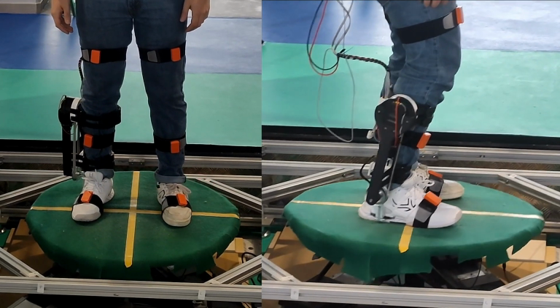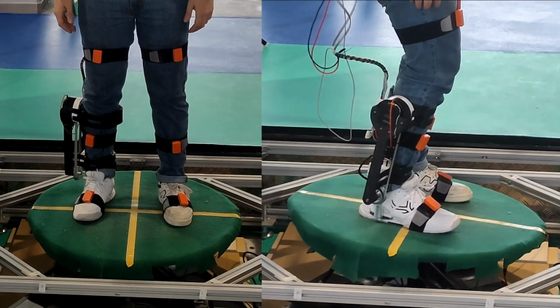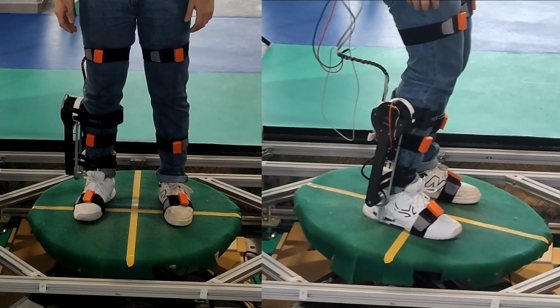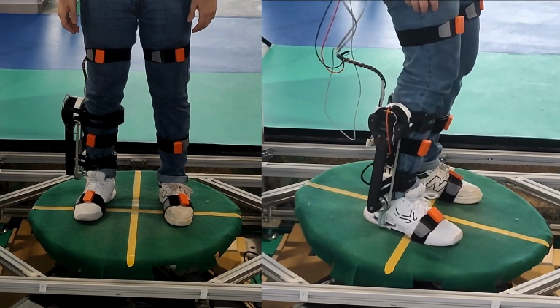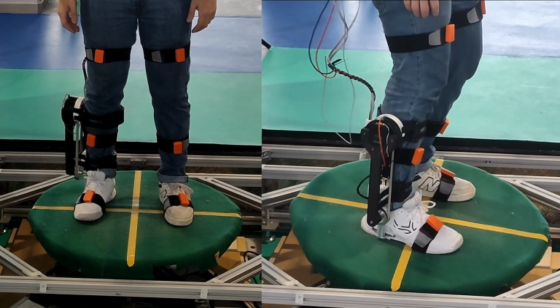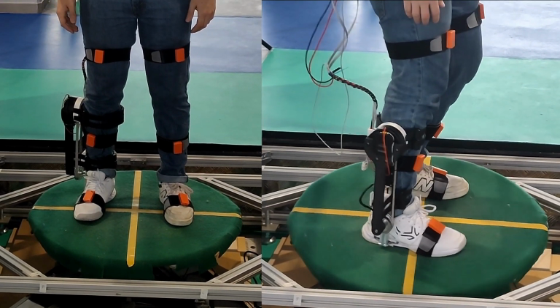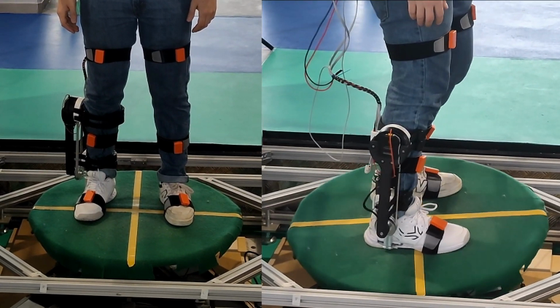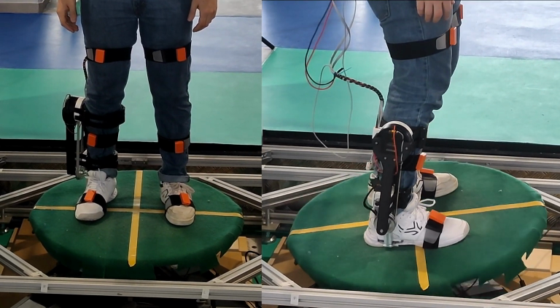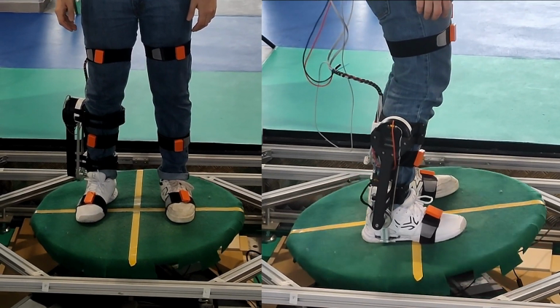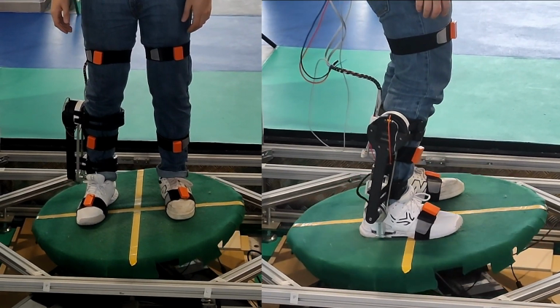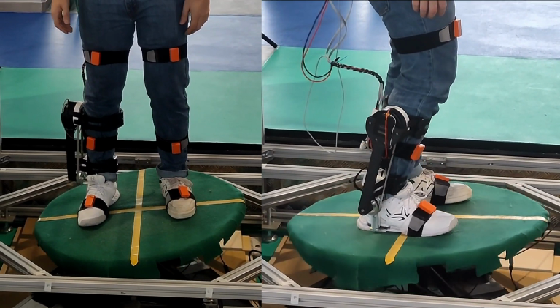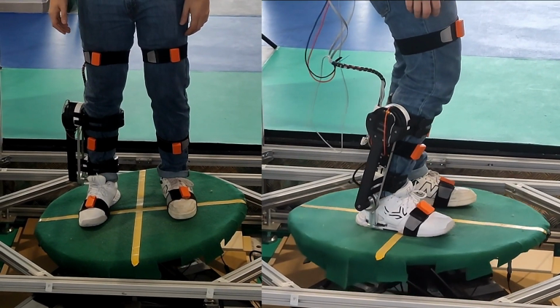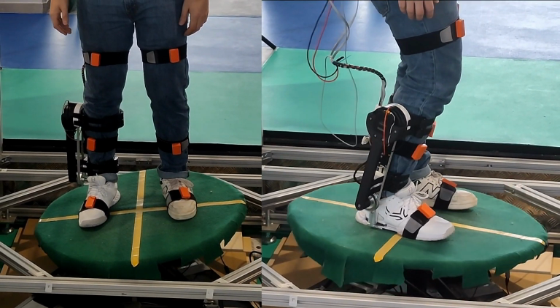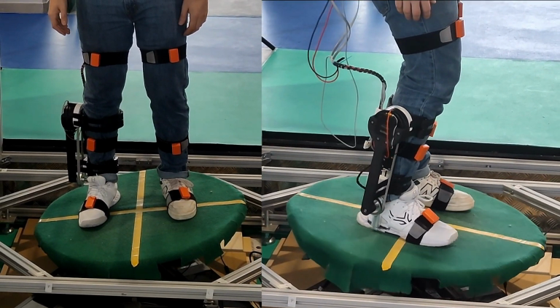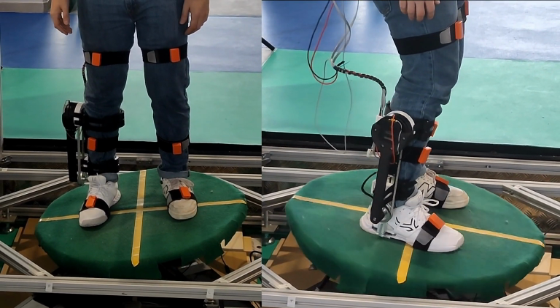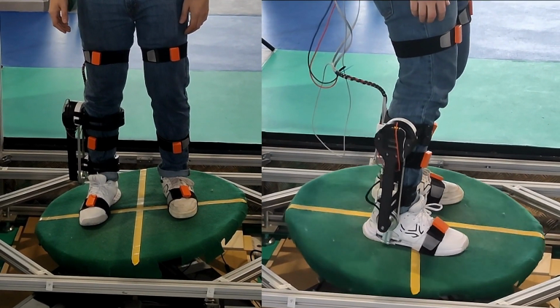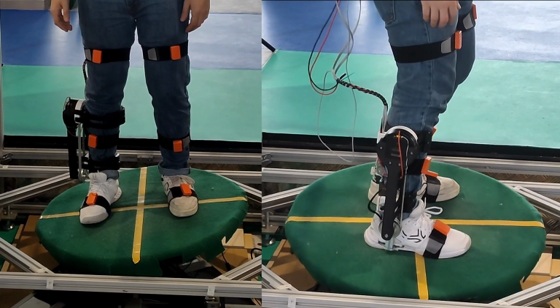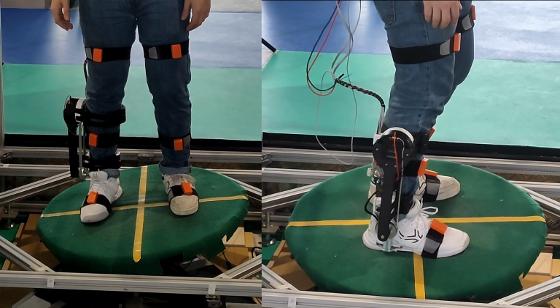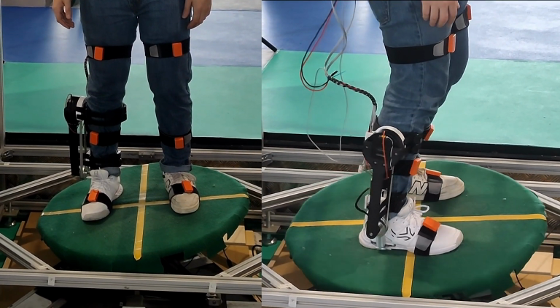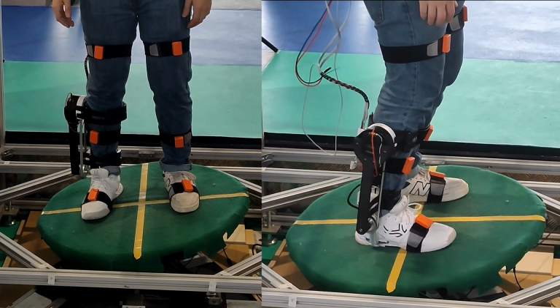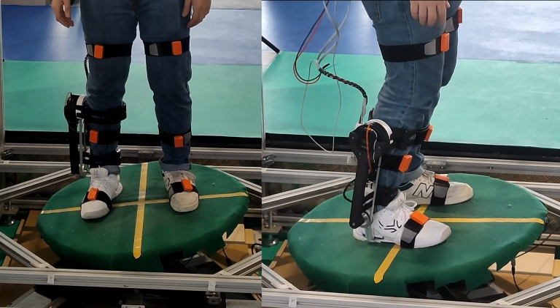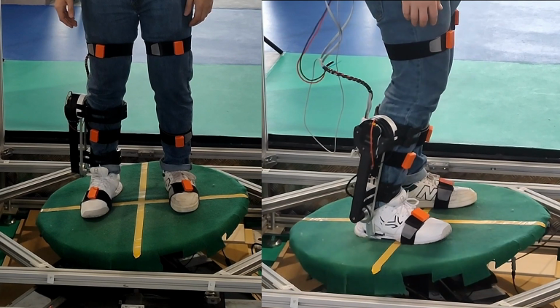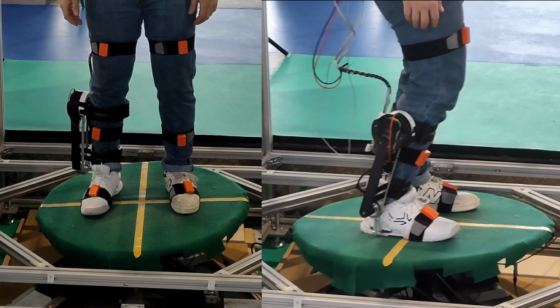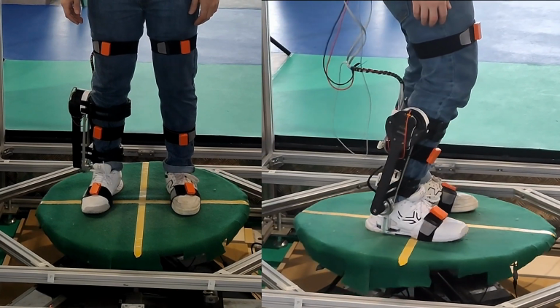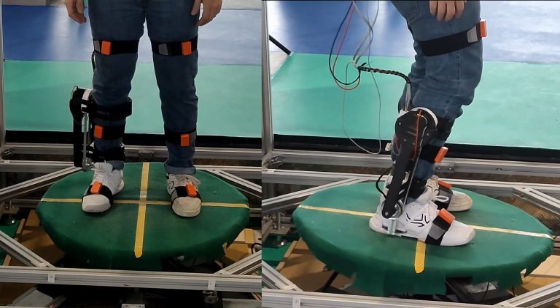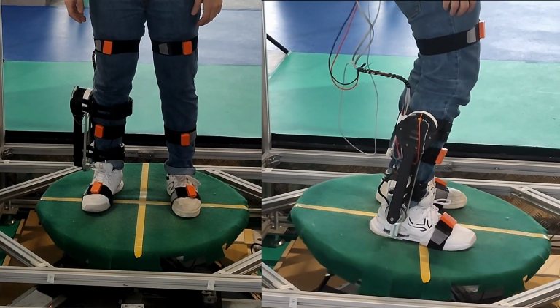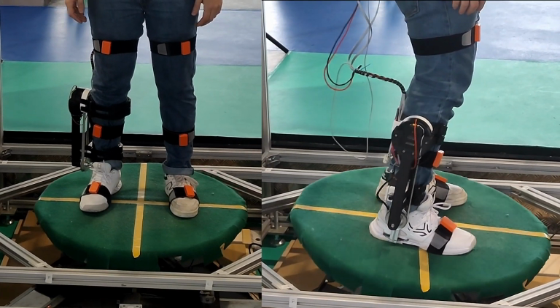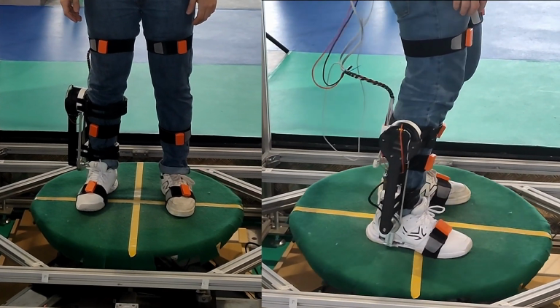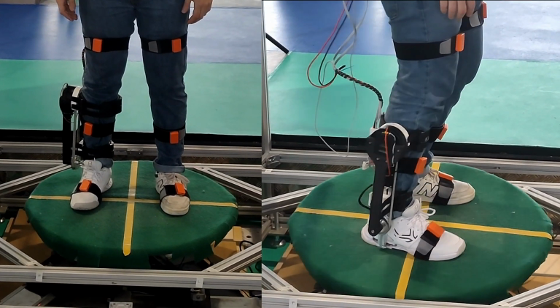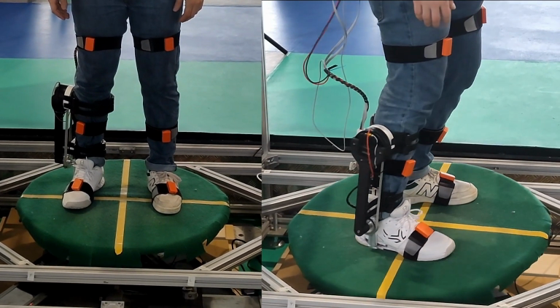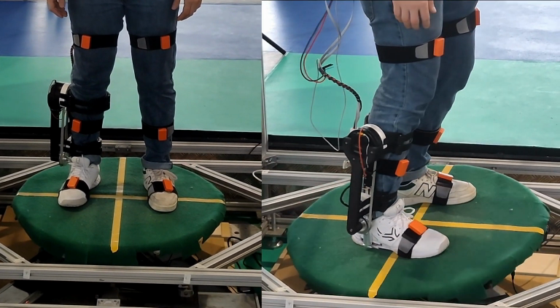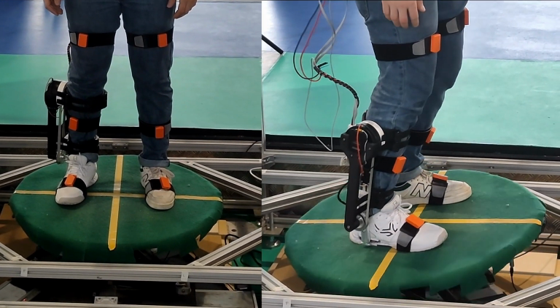The perturbations were provided by a robotic platform named BIT, which provides step and sinusoidal perturbations.